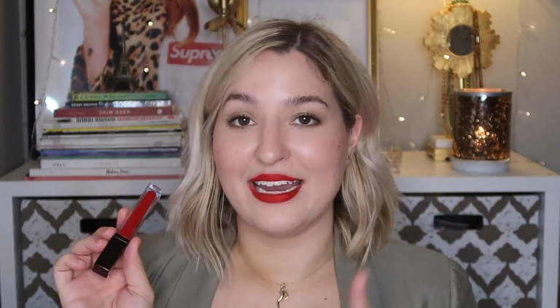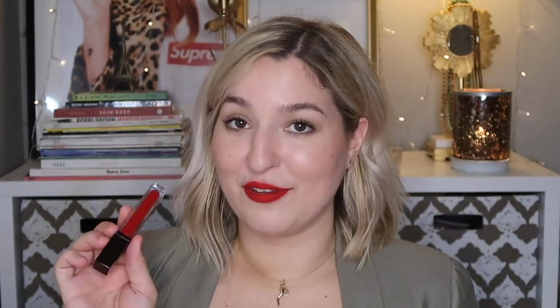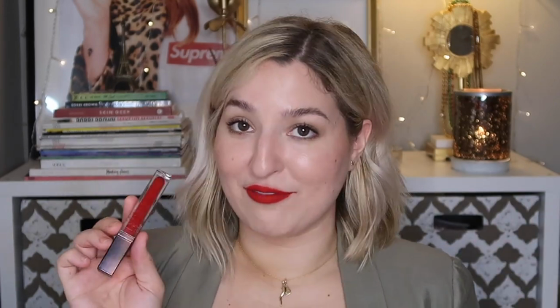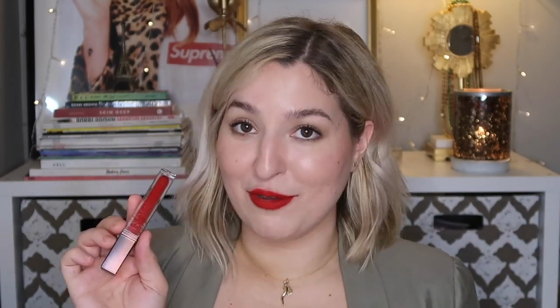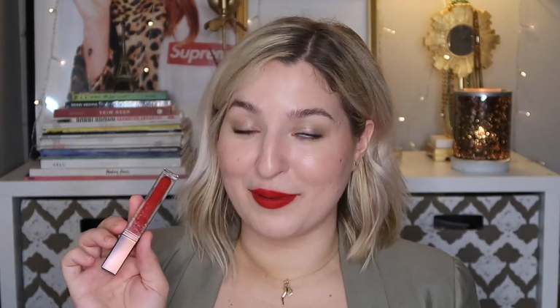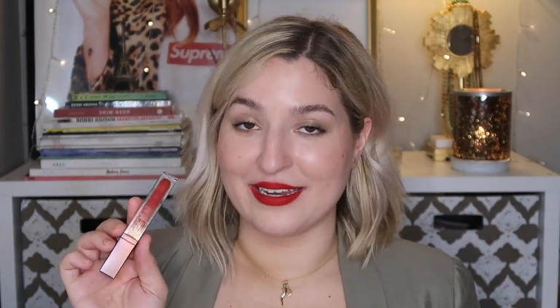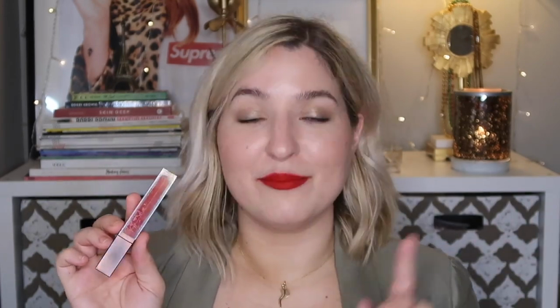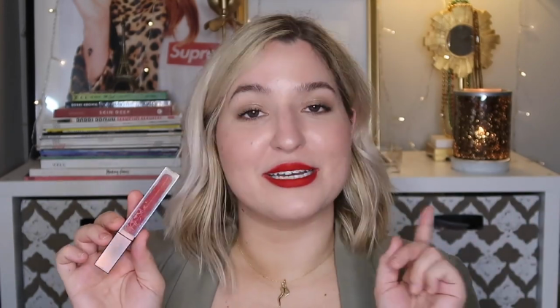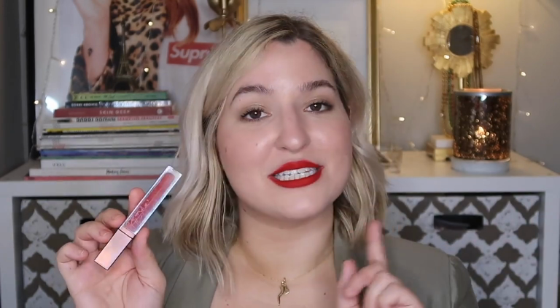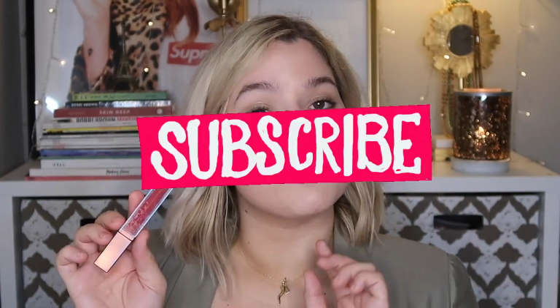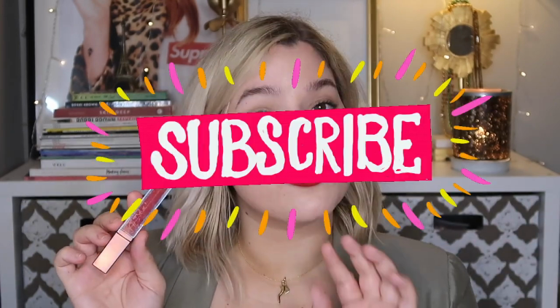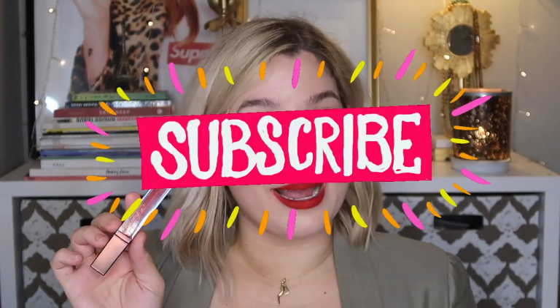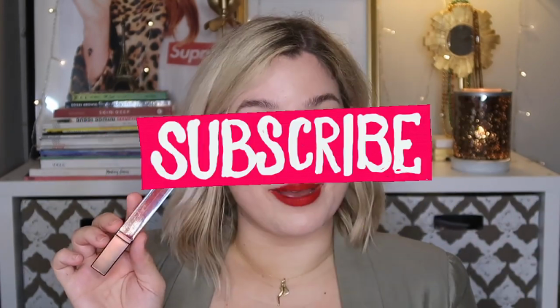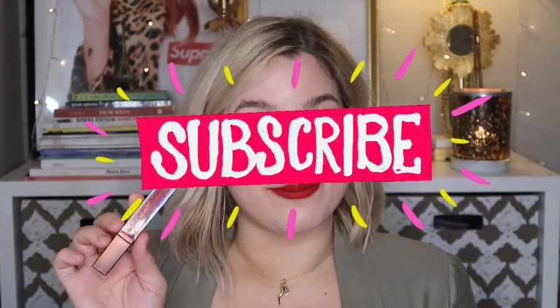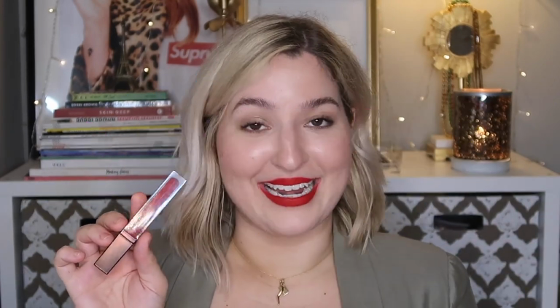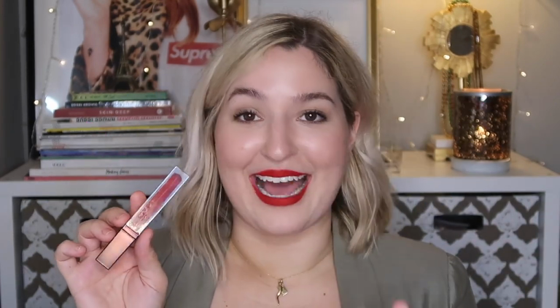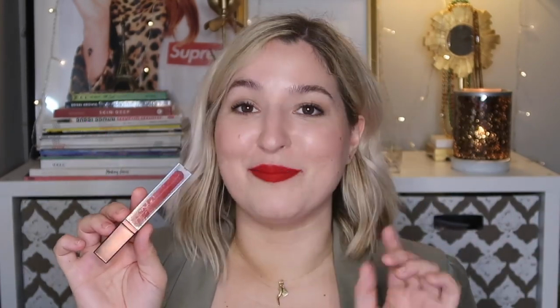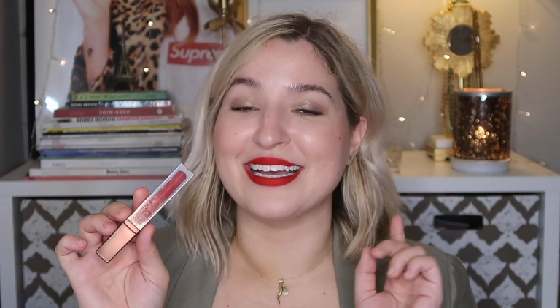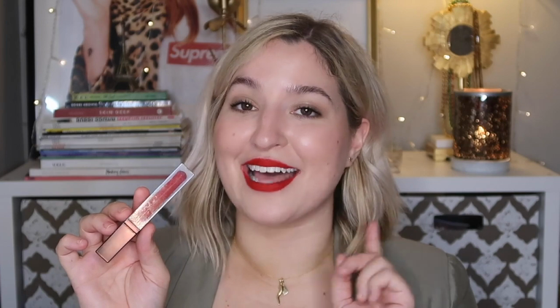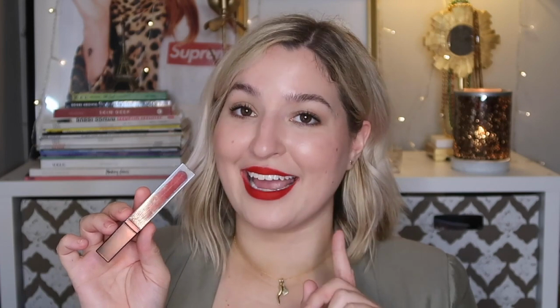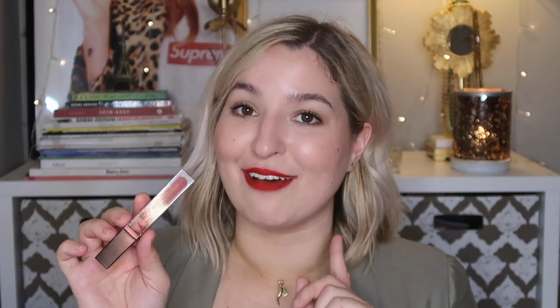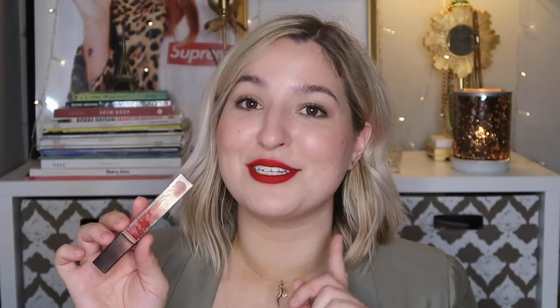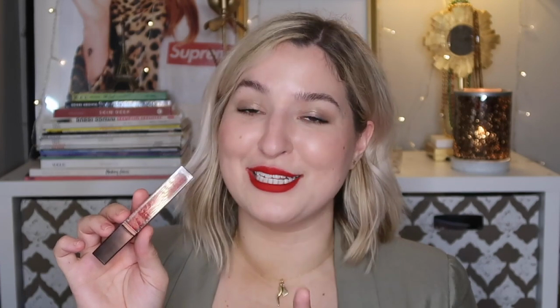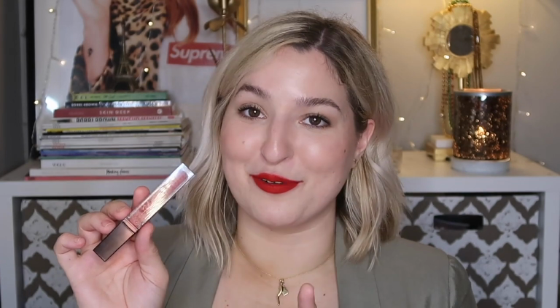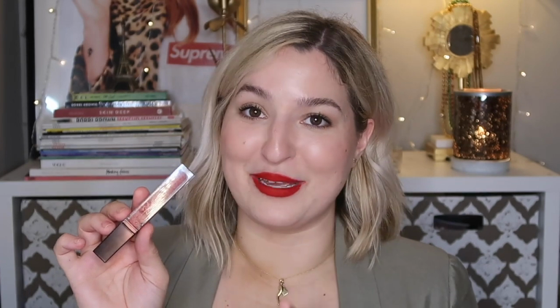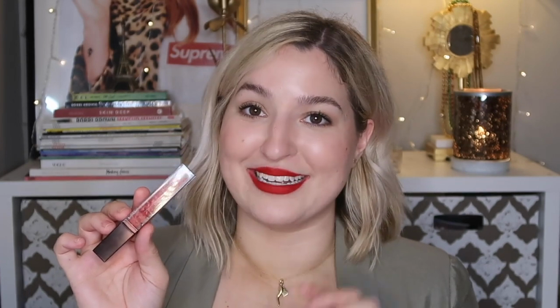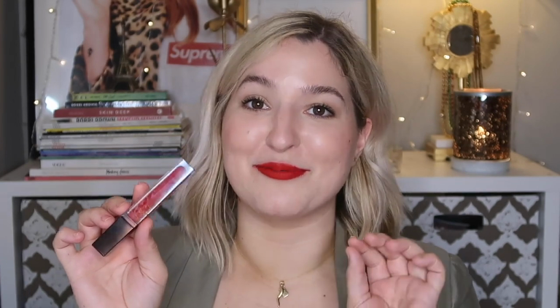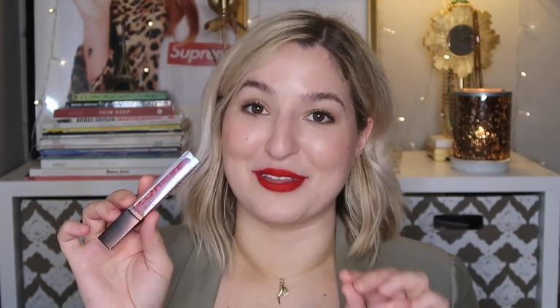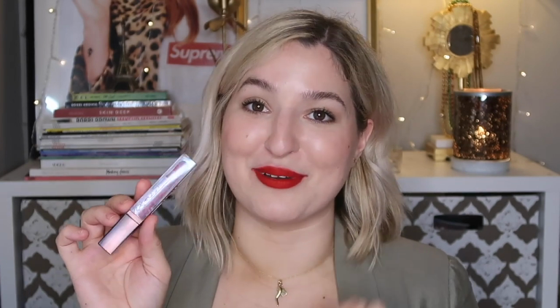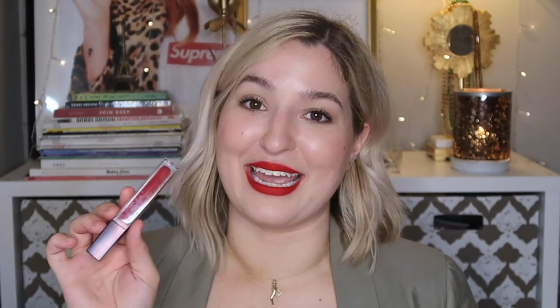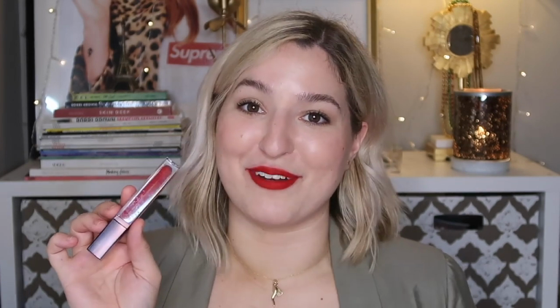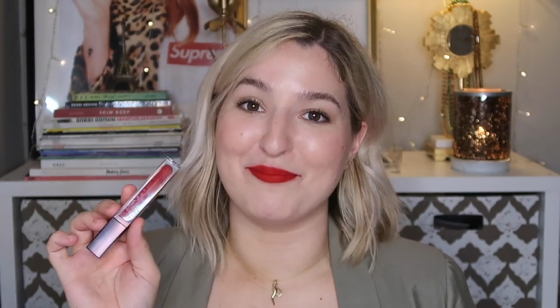And if you have no opinion, press the subscribe button right now because I have tons more opinions where this one came from.